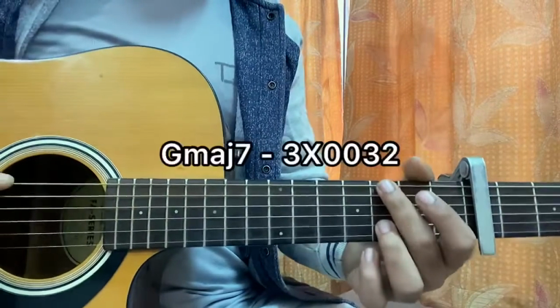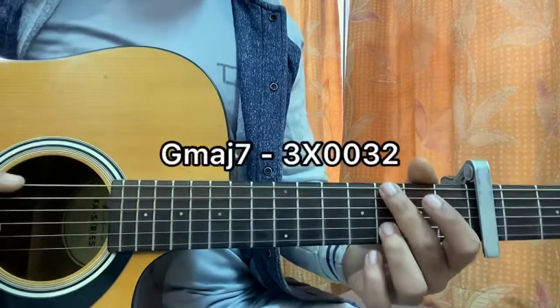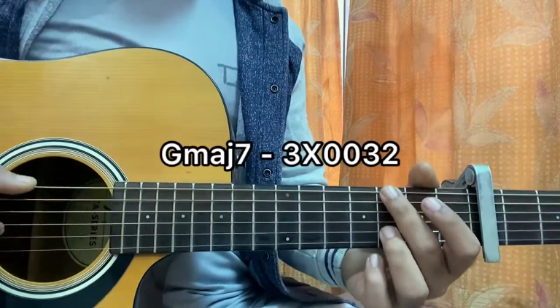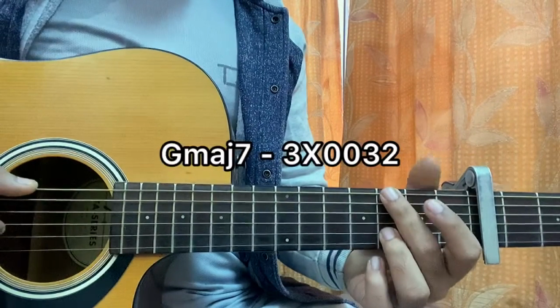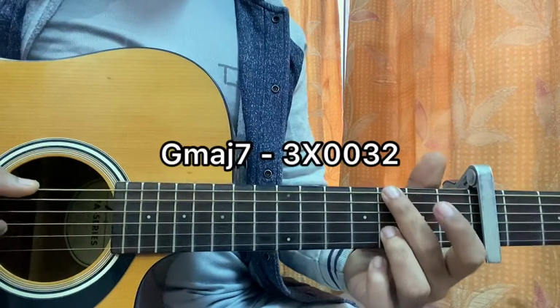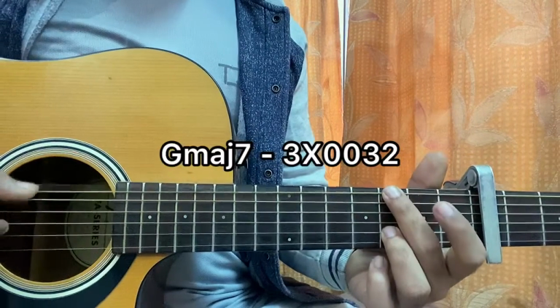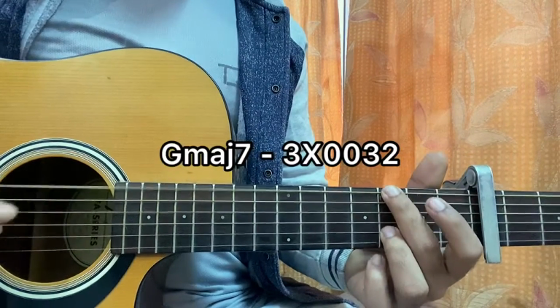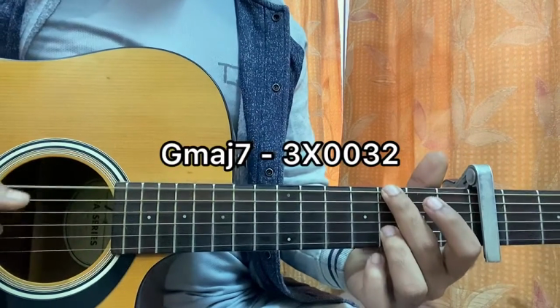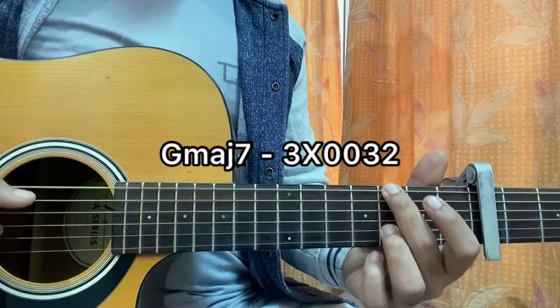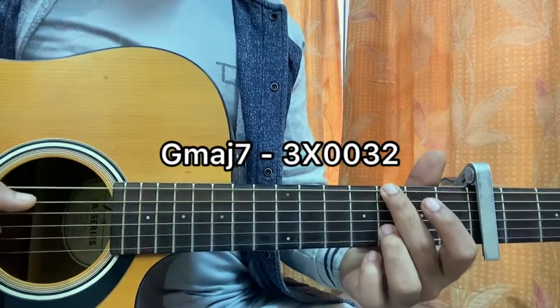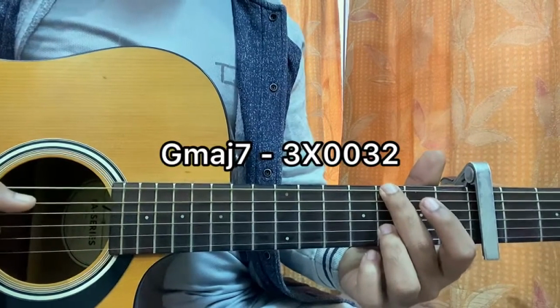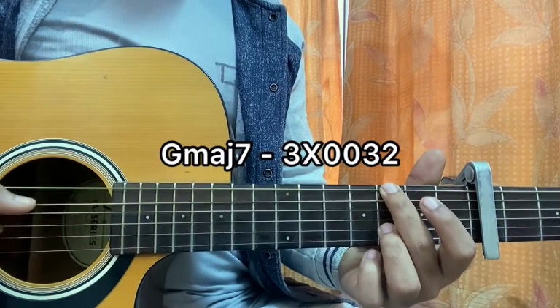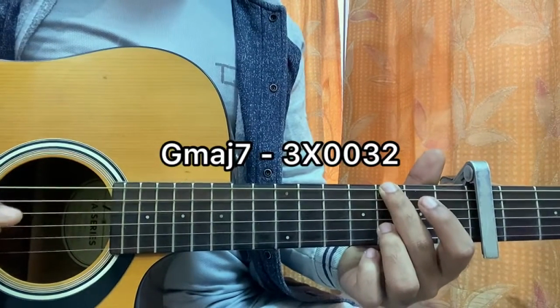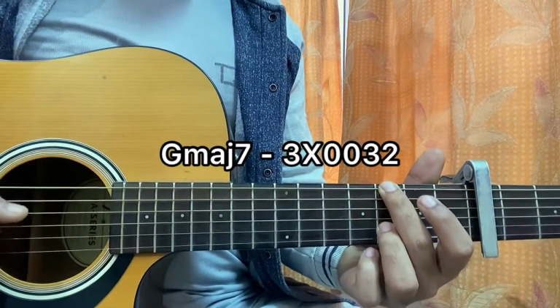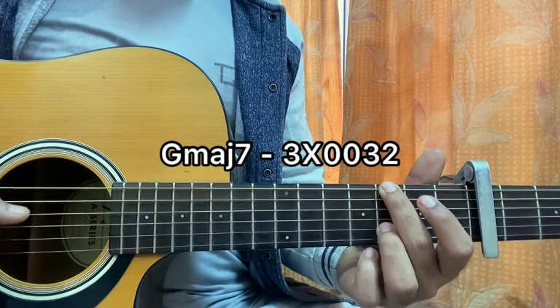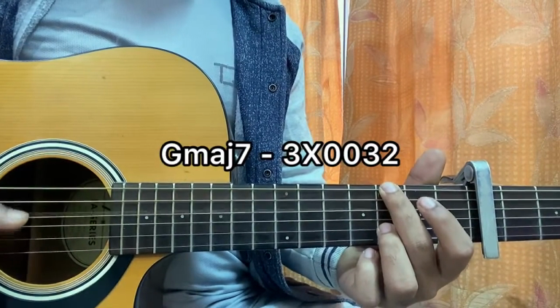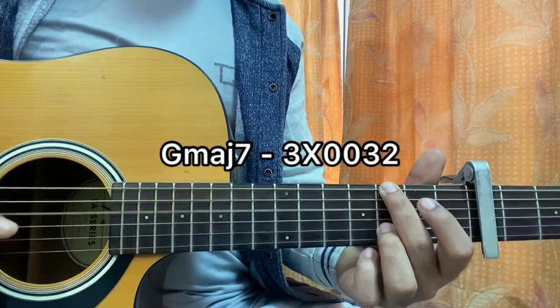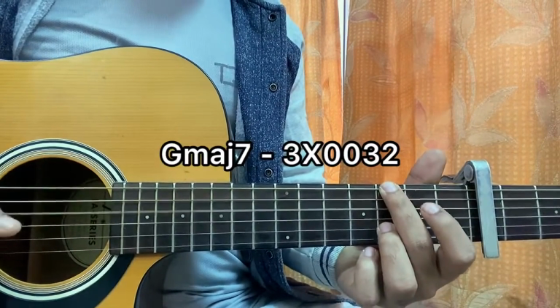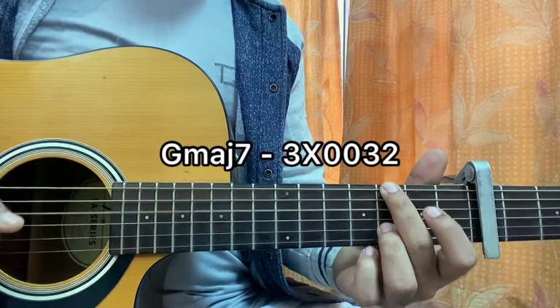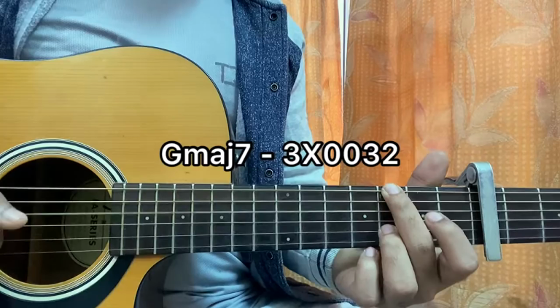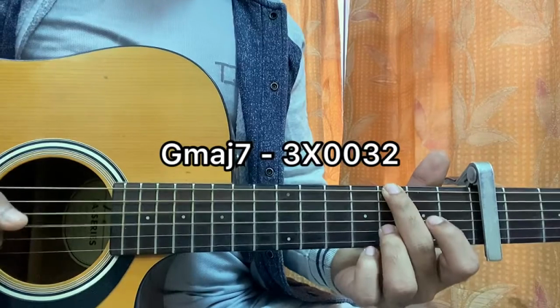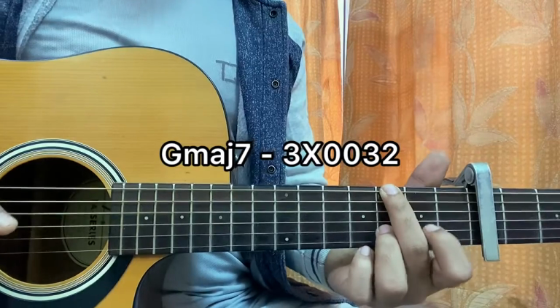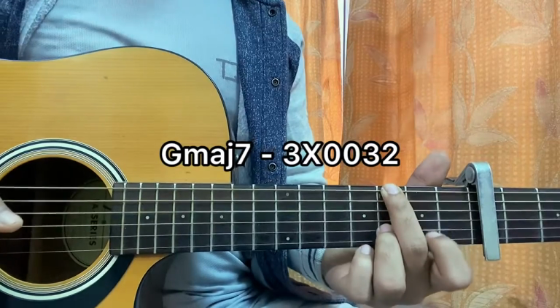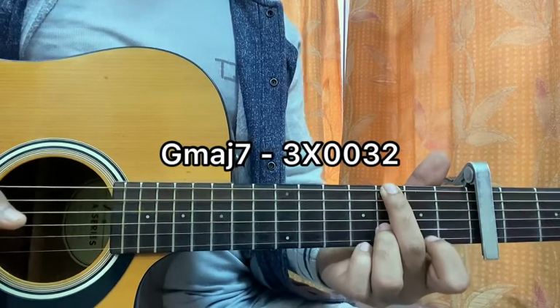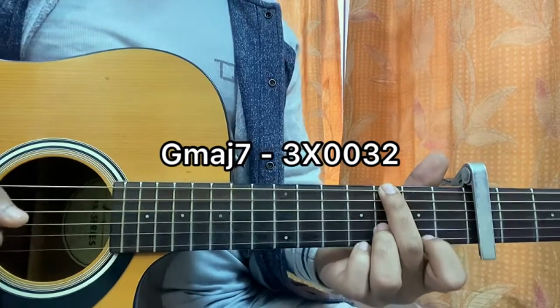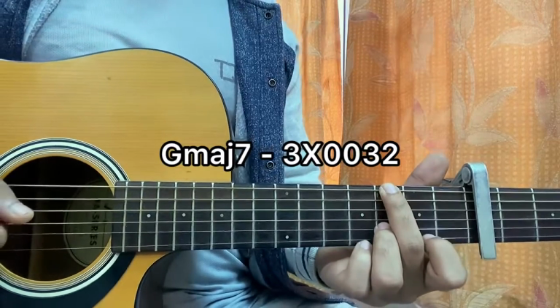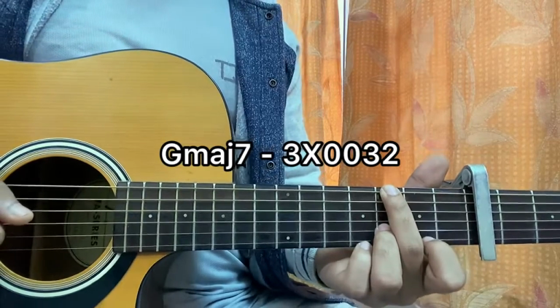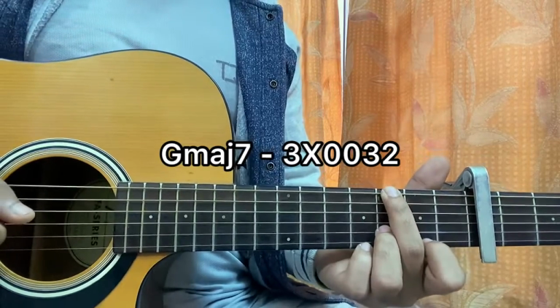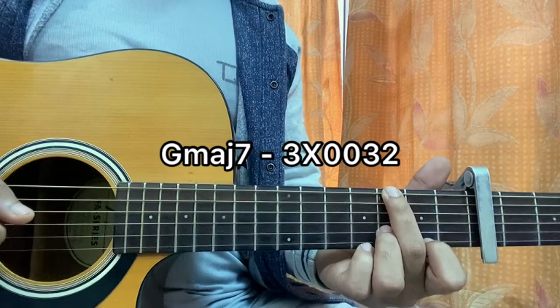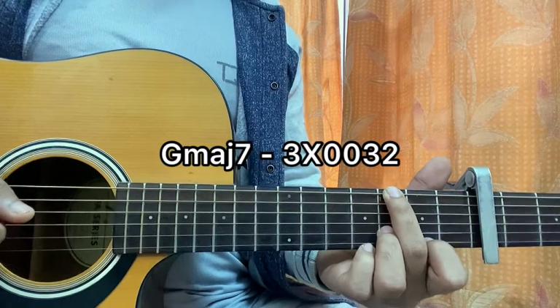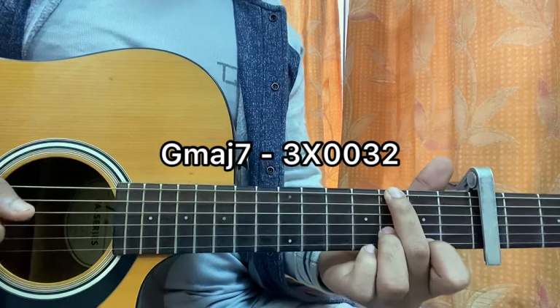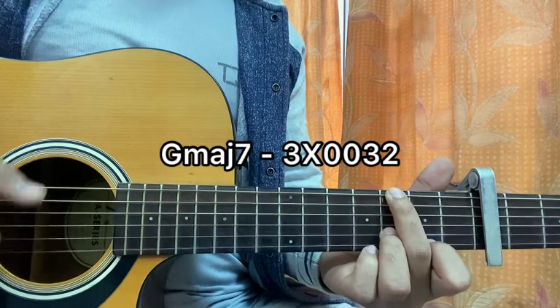For G major 7, I play 3rd fret on the E string, A string with it, open D, open G, 3rd fret on B, 2nd fret on high E.